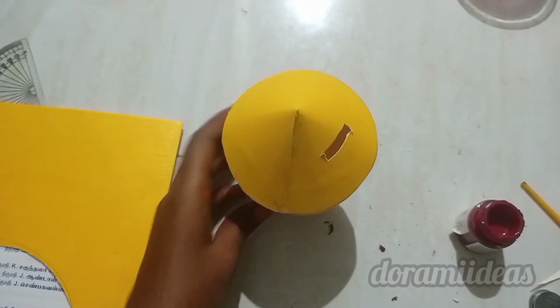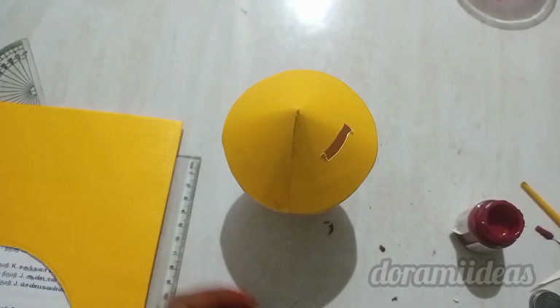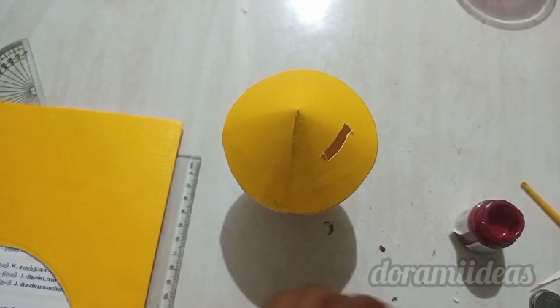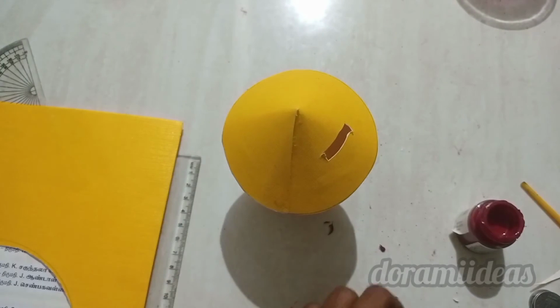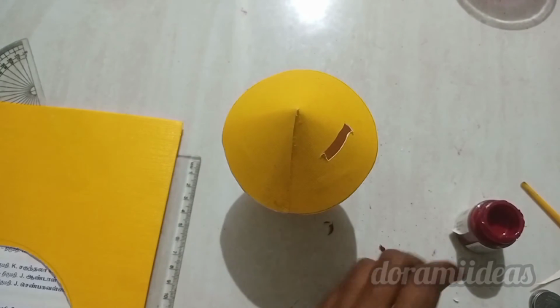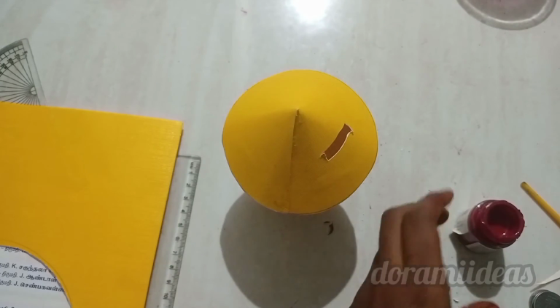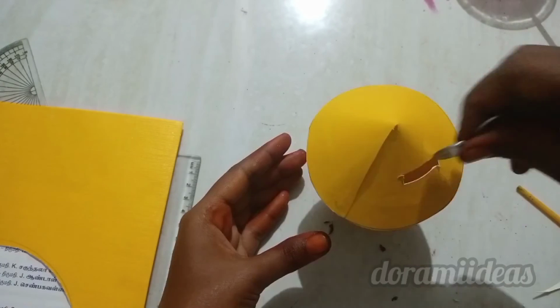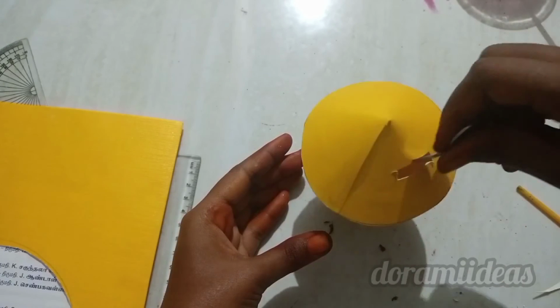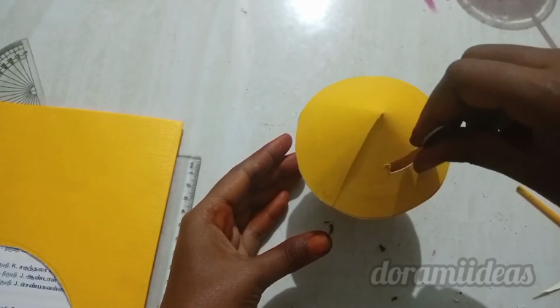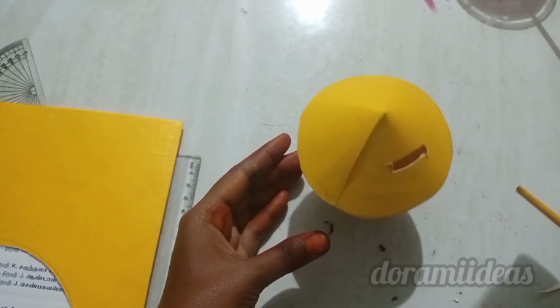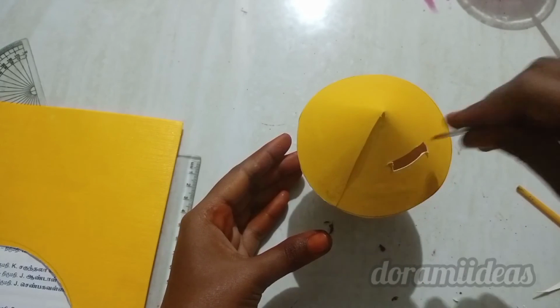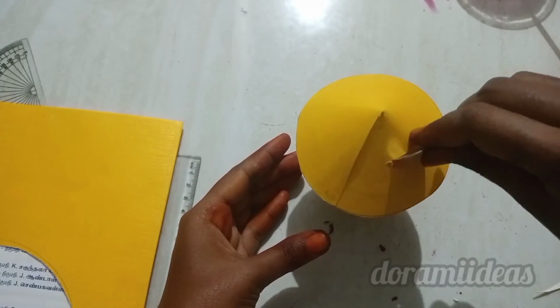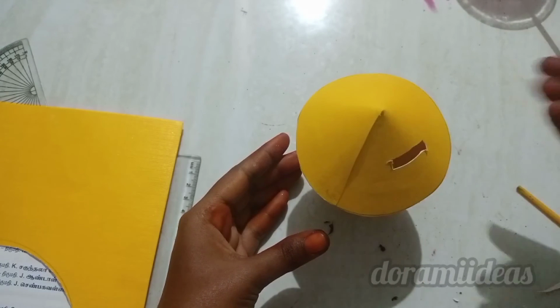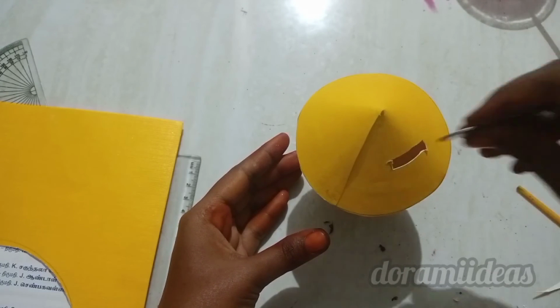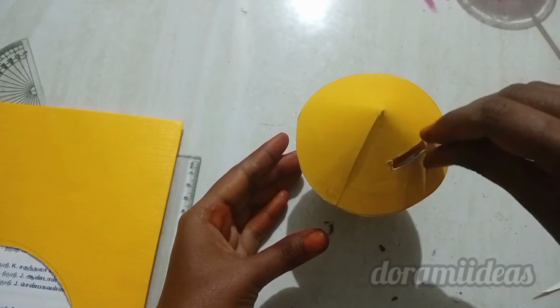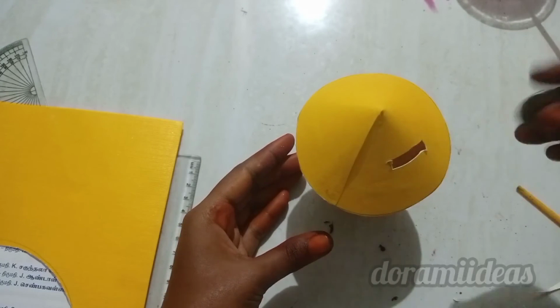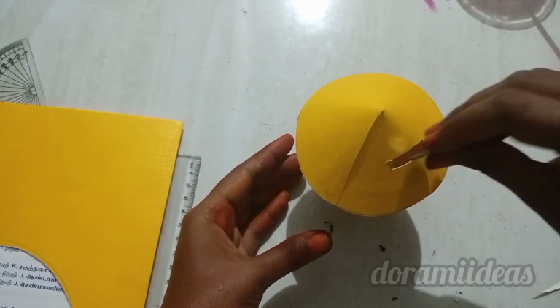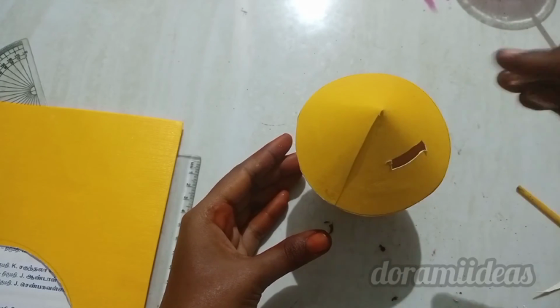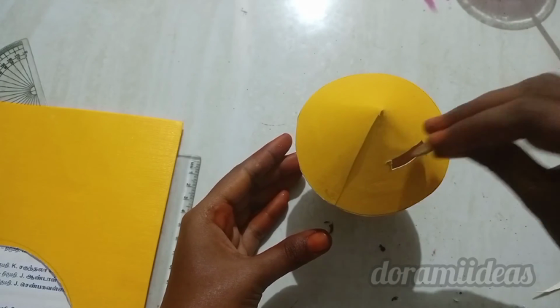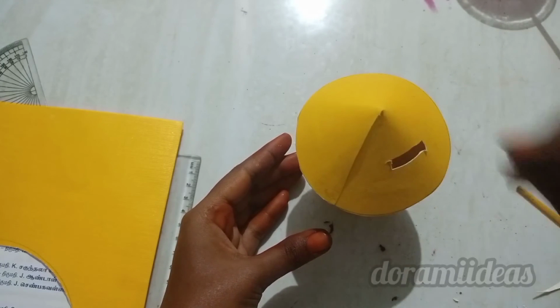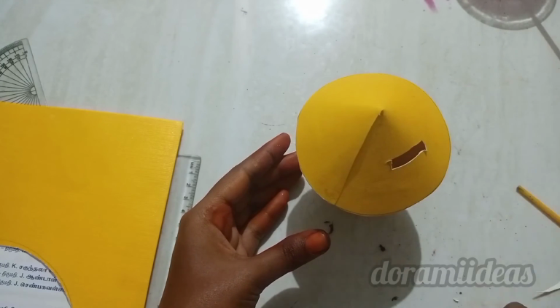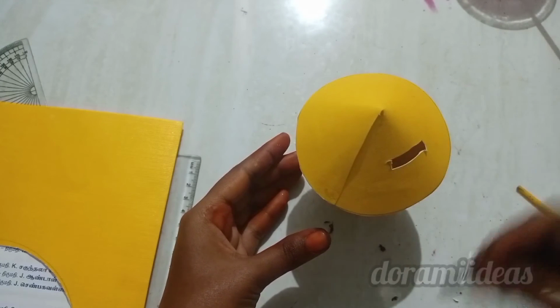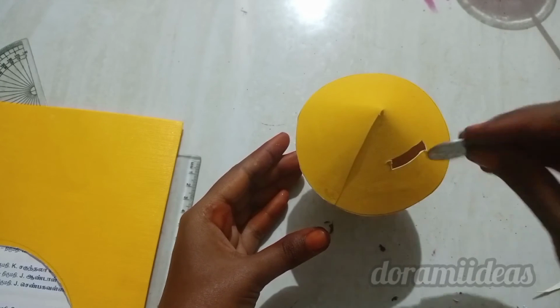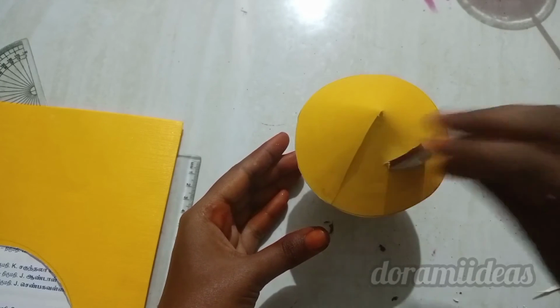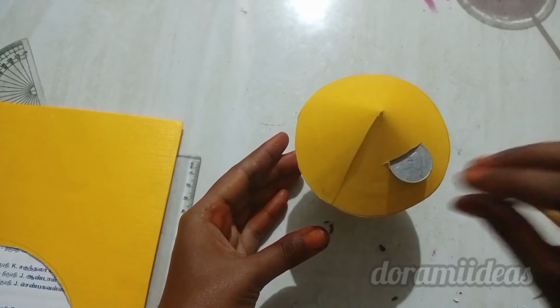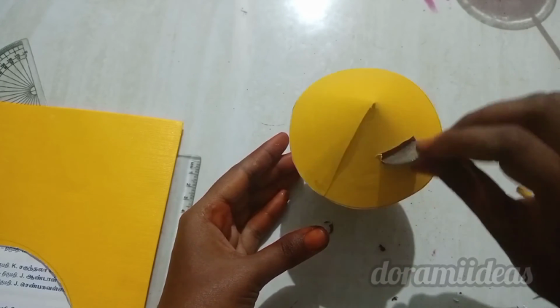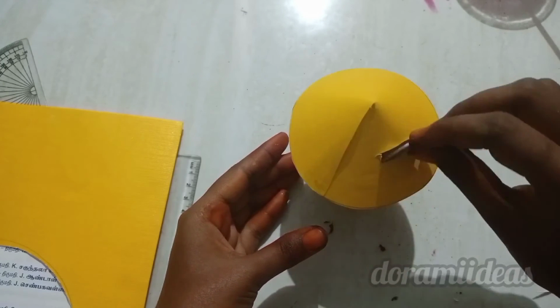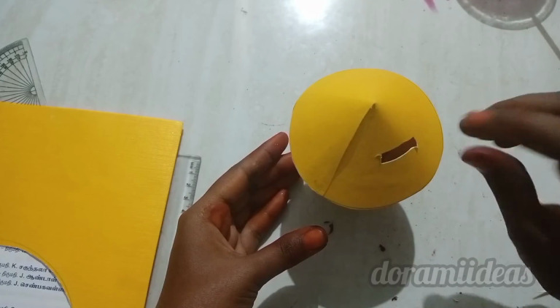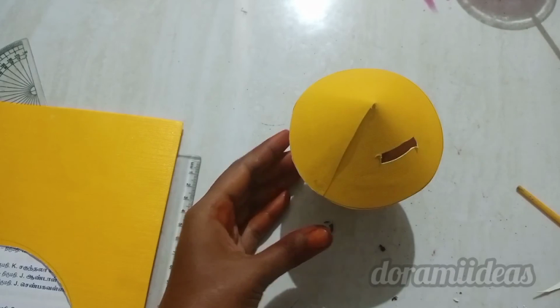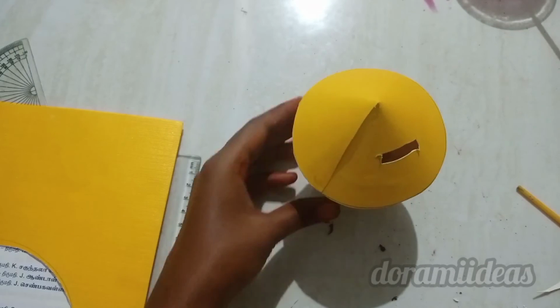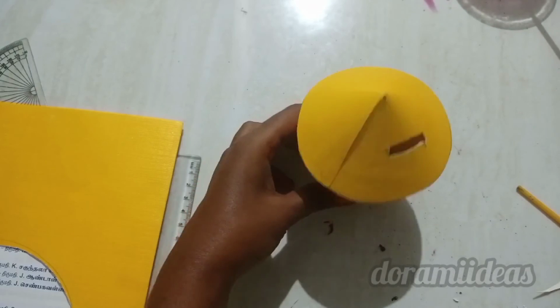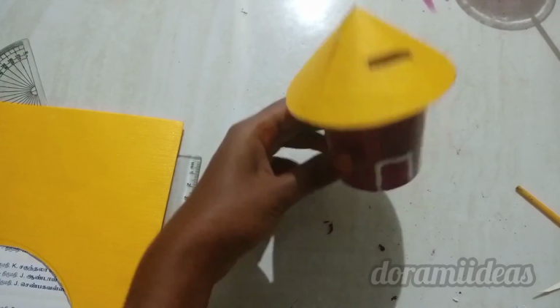For other detailing, you can add a door and window if you wish. Our cute coin hut is ready!